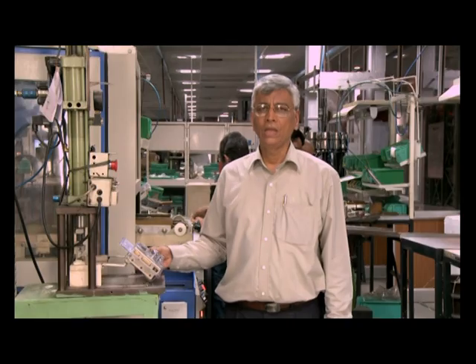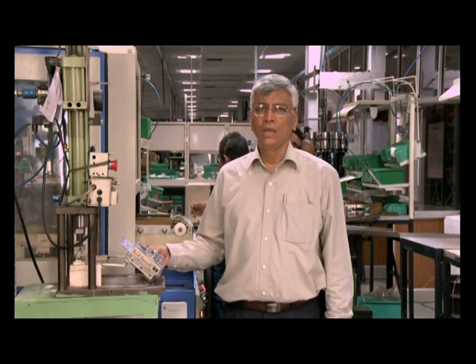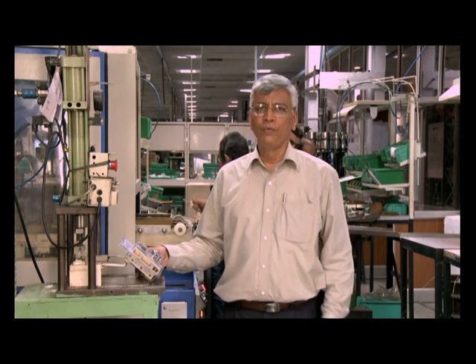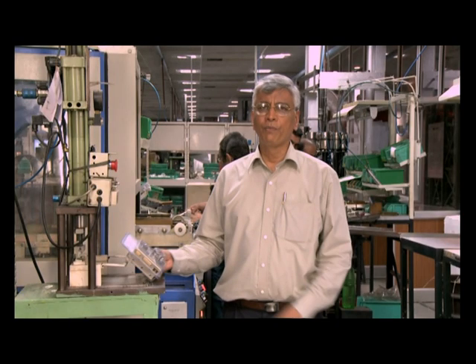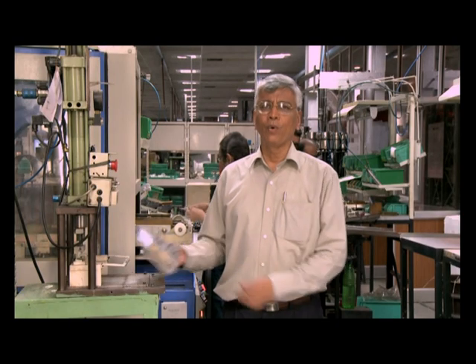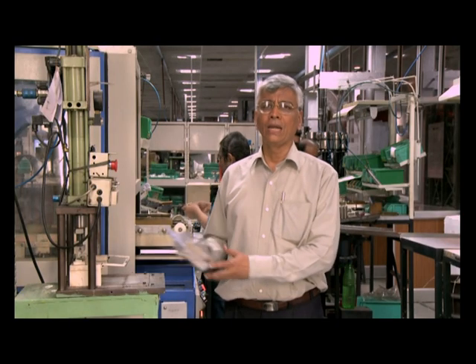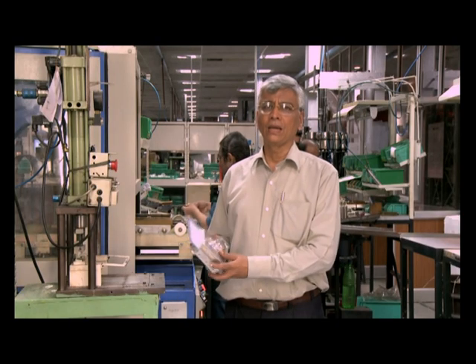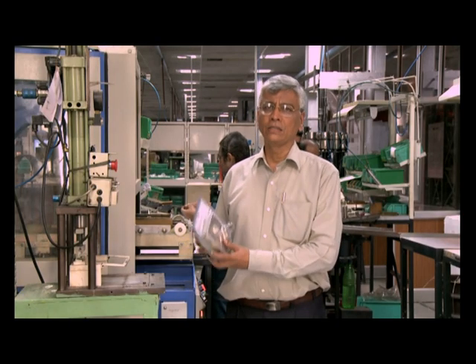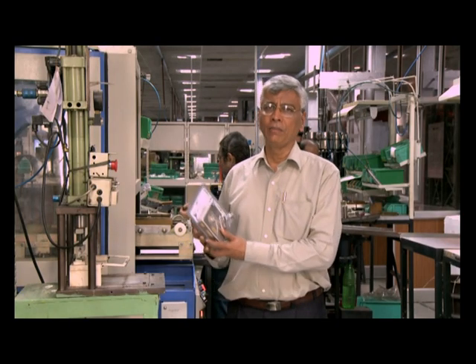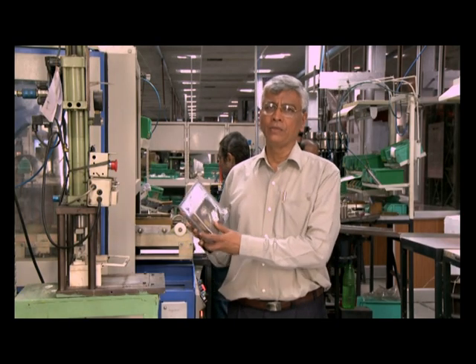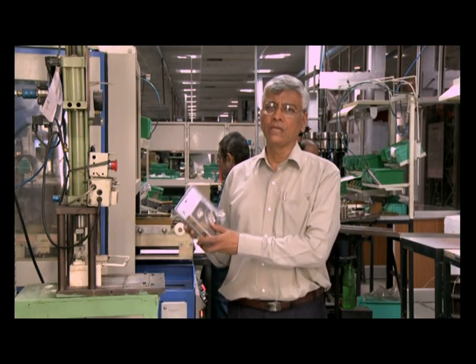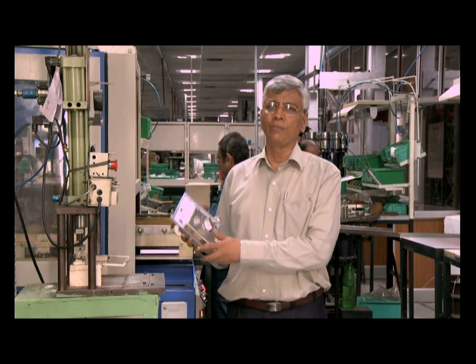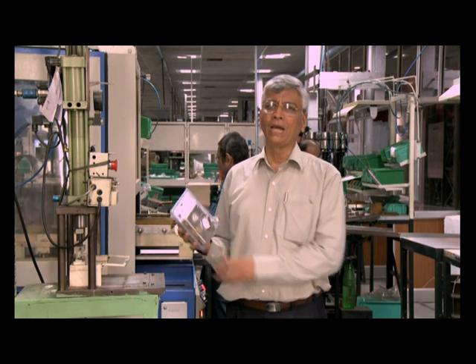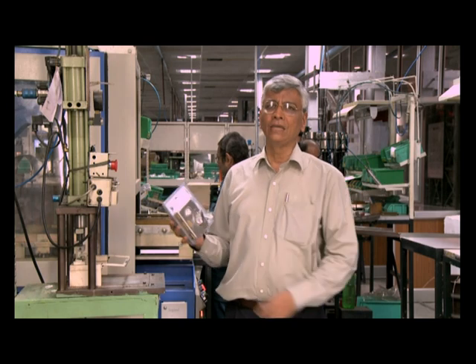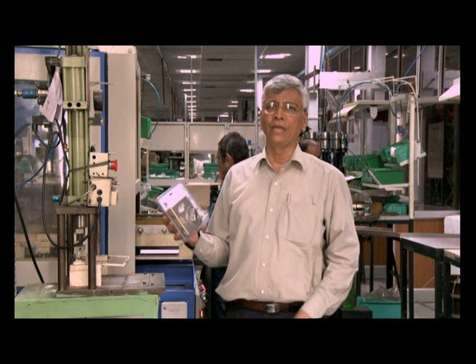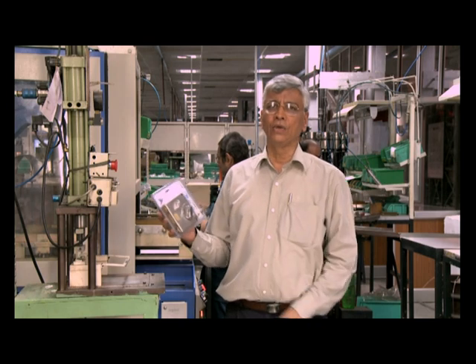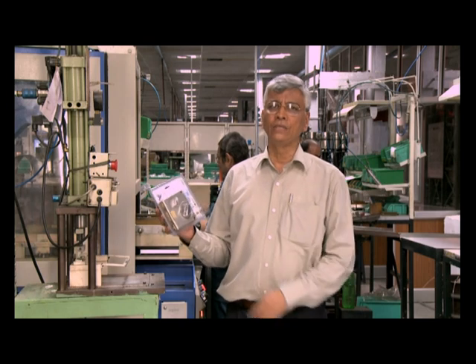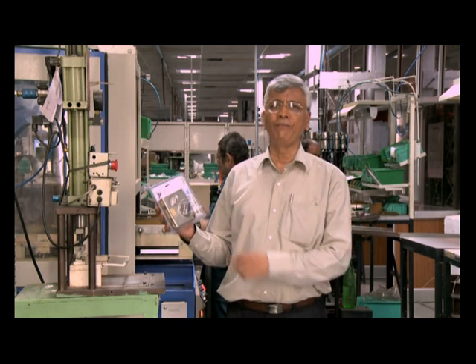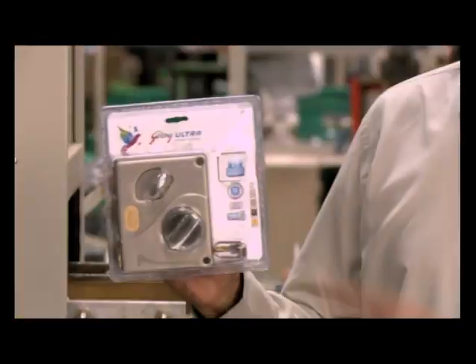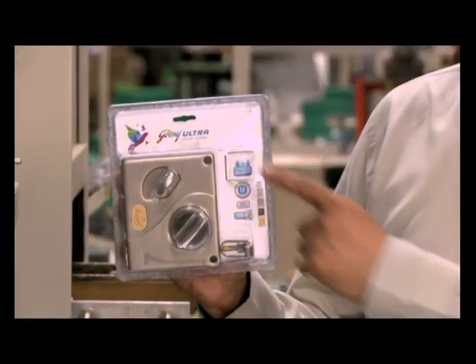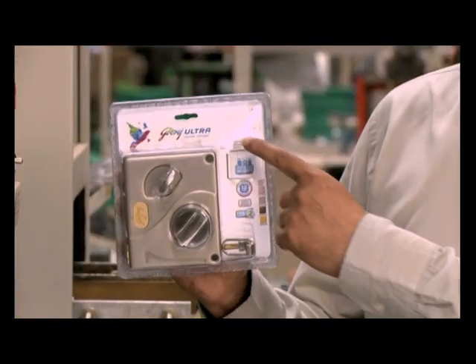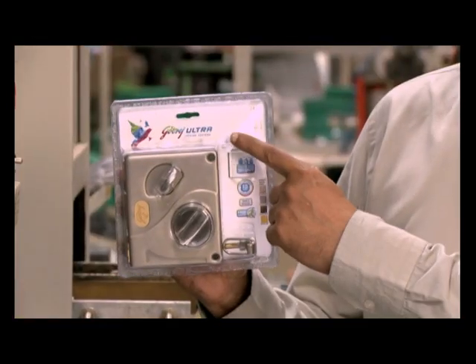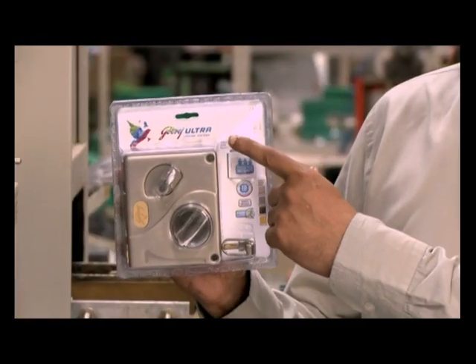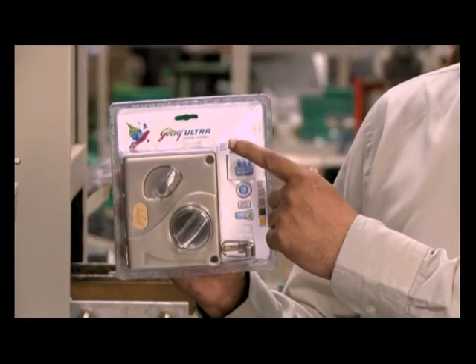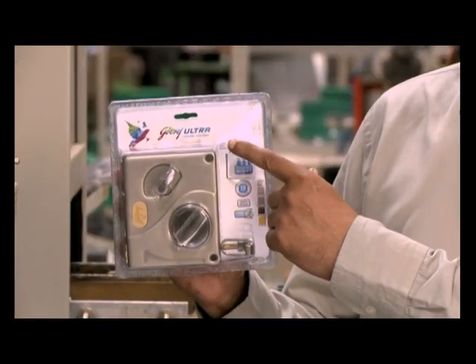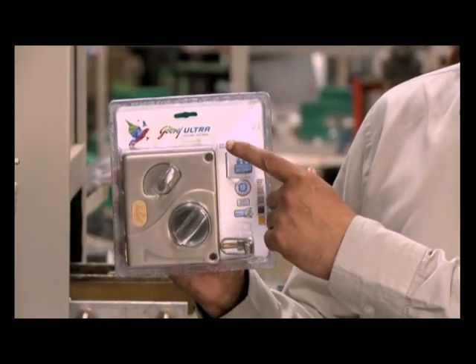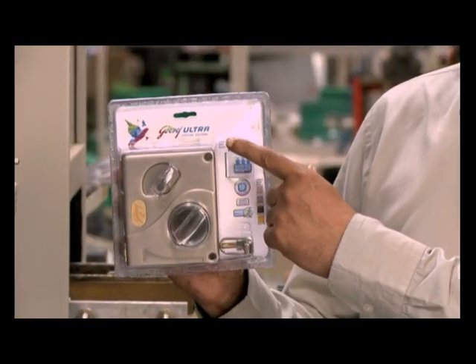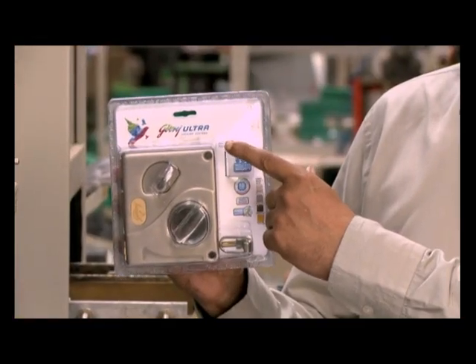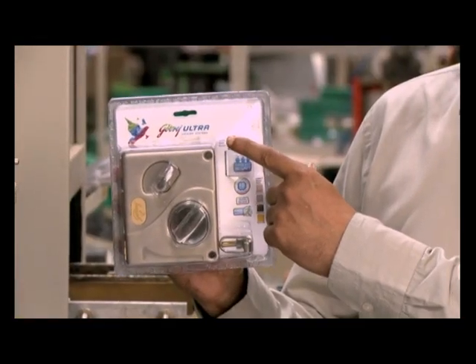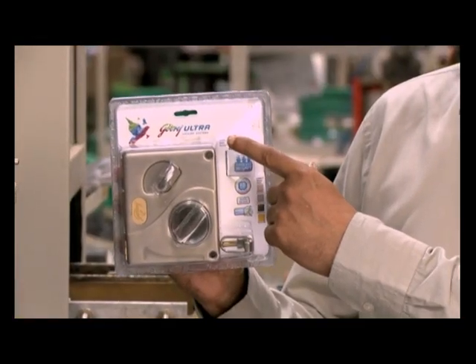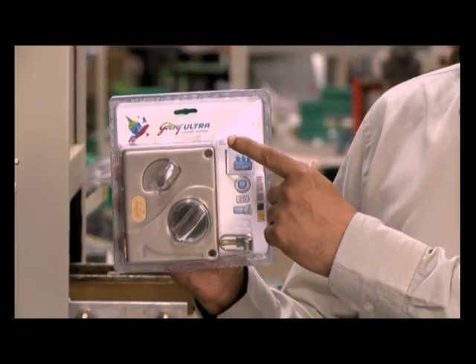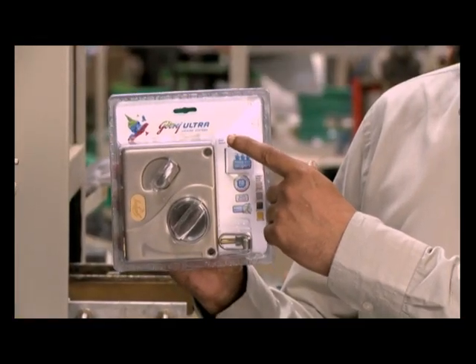We provide our customers with a smart and secure safety solution — the Godrej Ultra Tri-bolt.